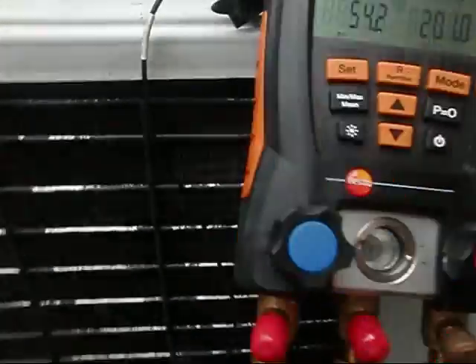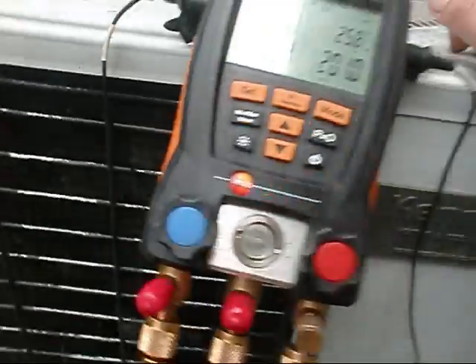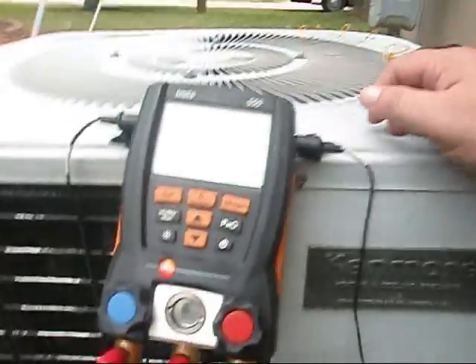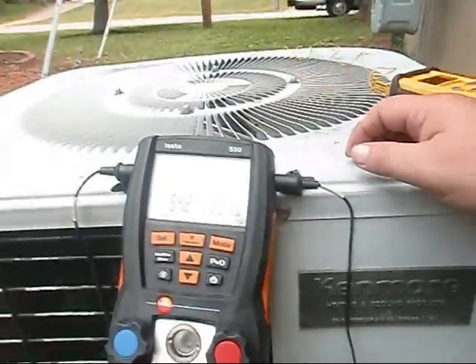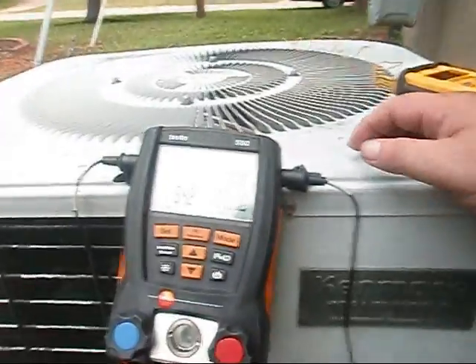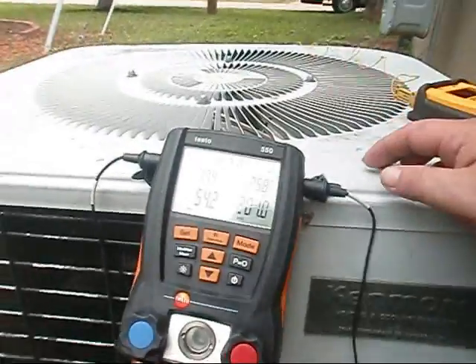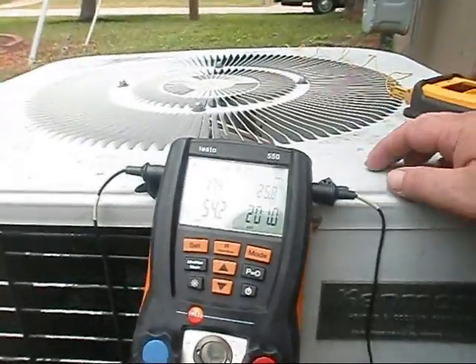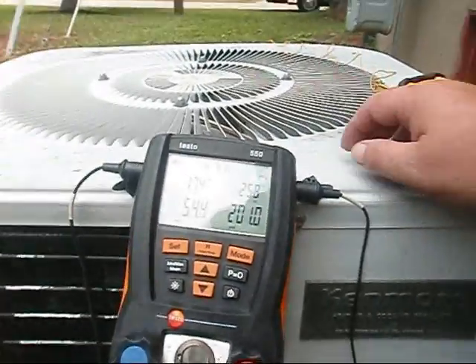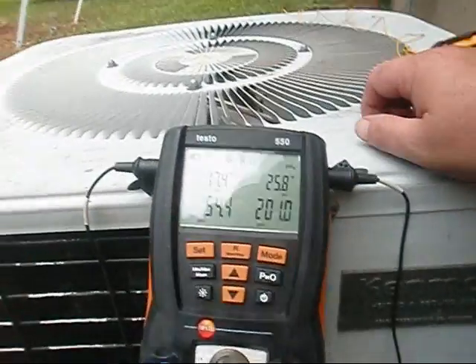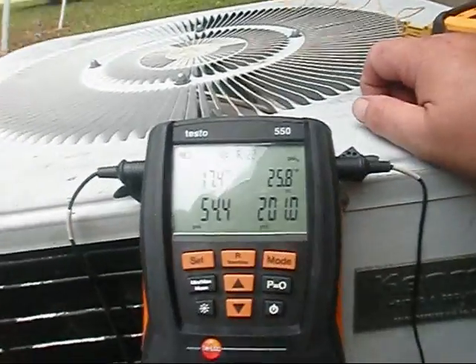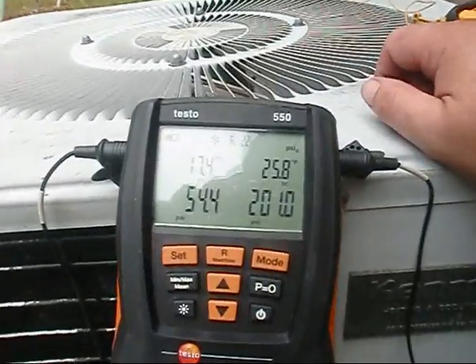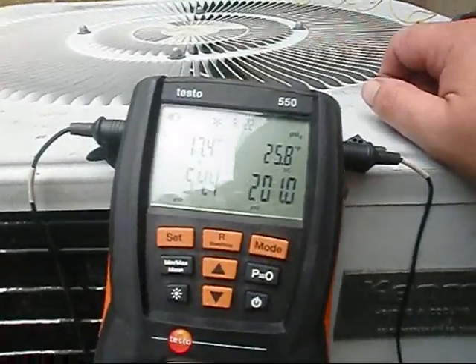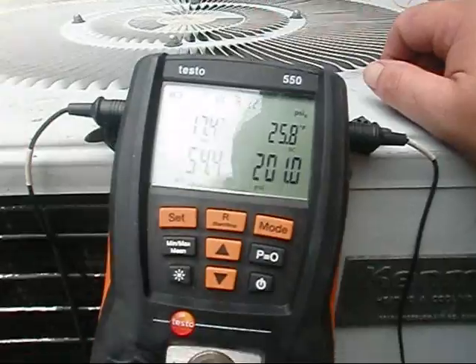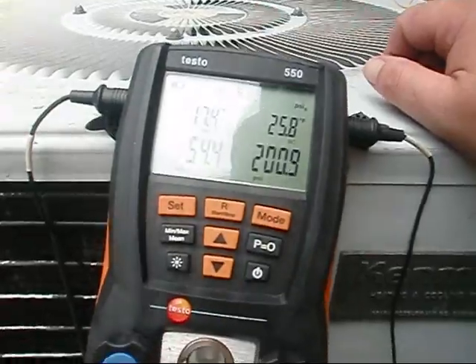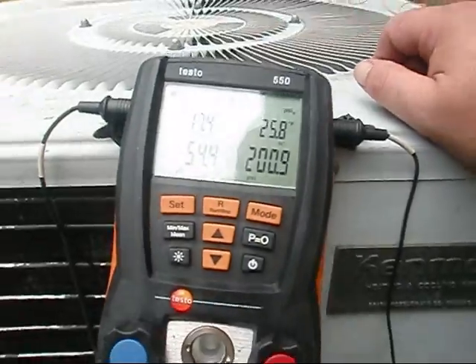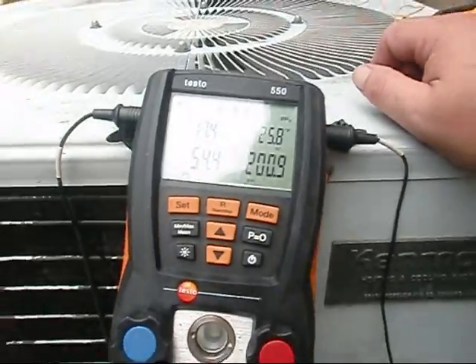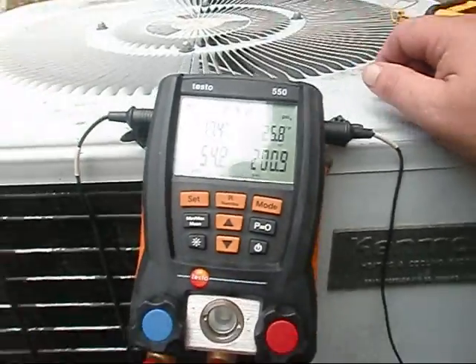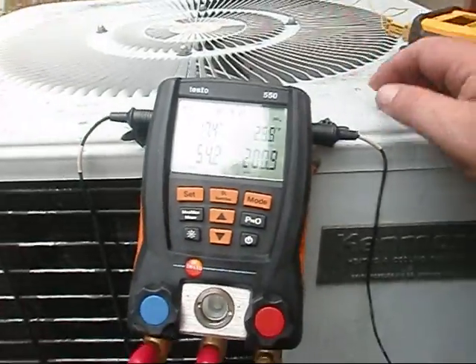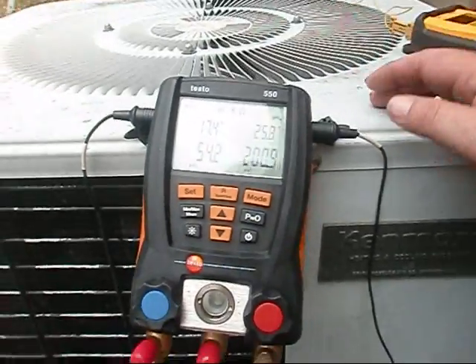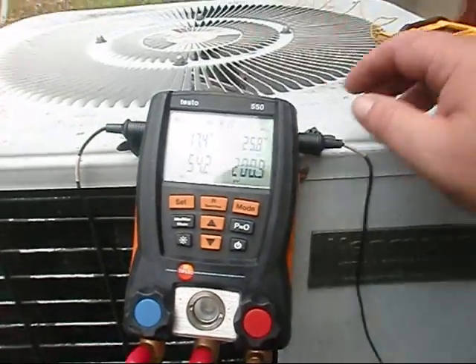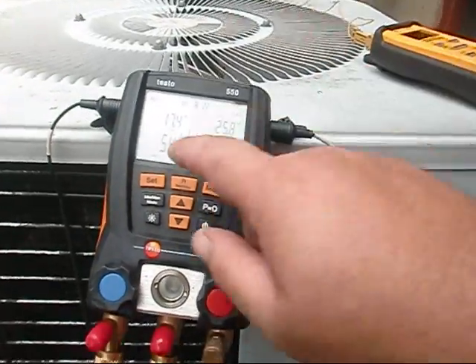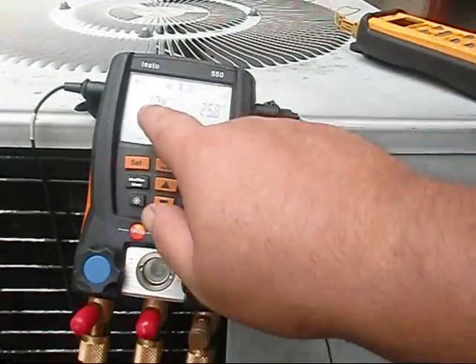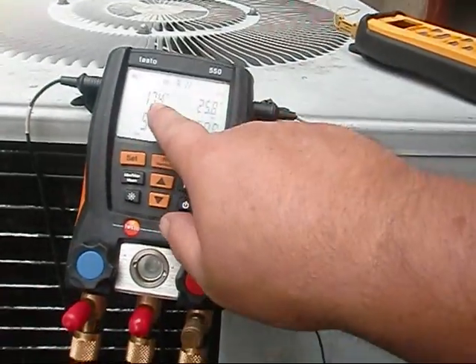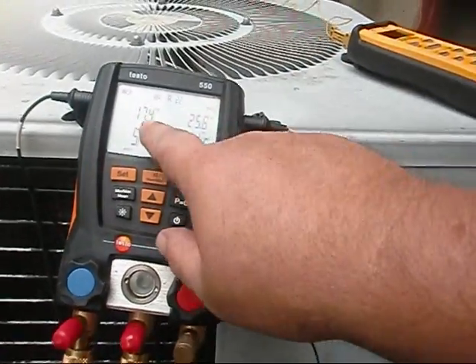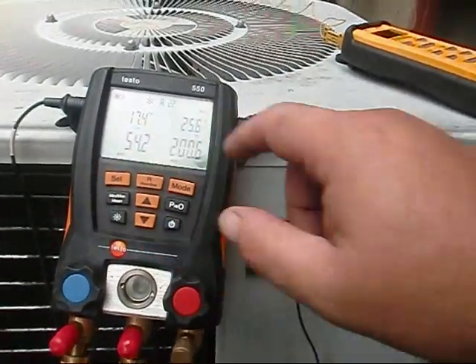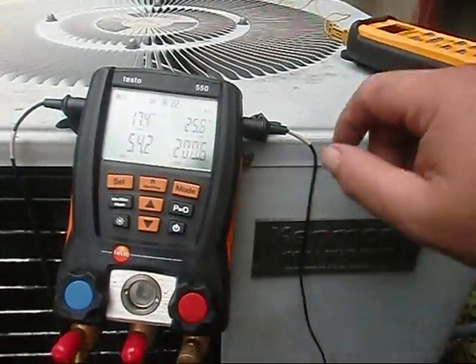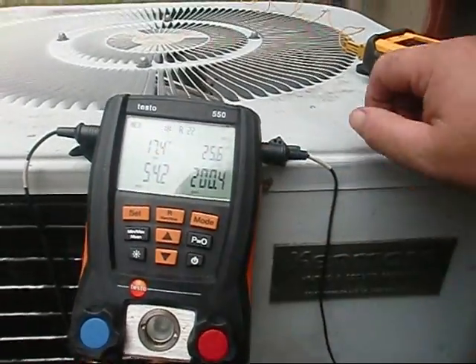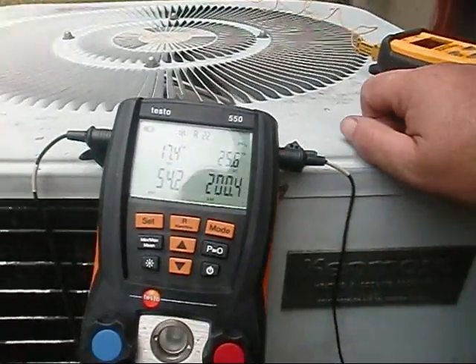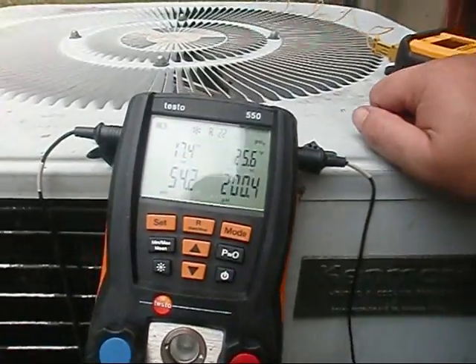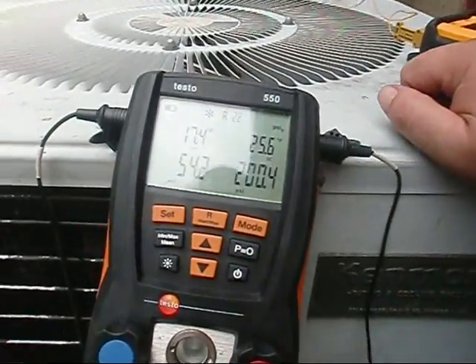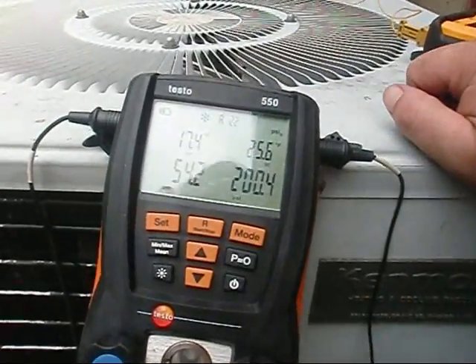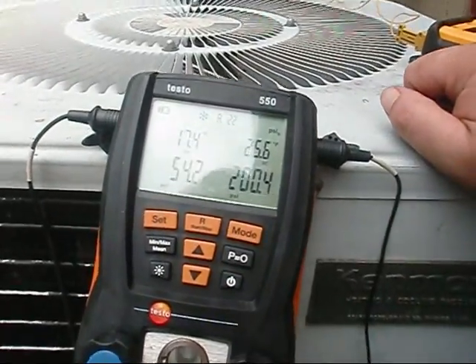We've got everything hooked up, we zeroed out our Testo. Our superheat now is at 17.4.